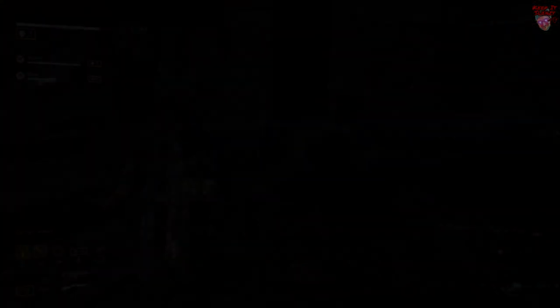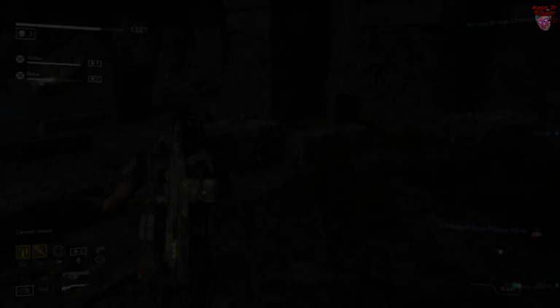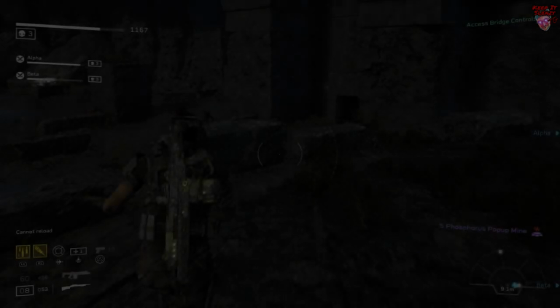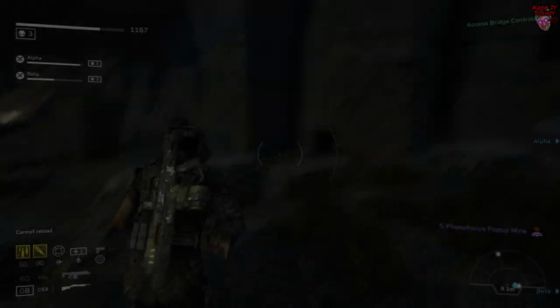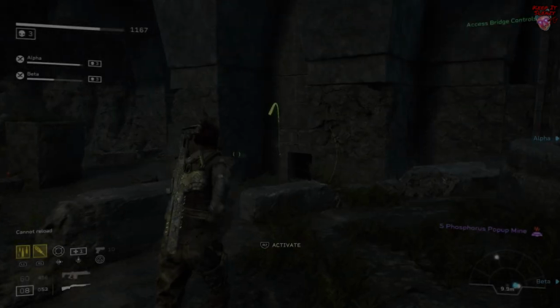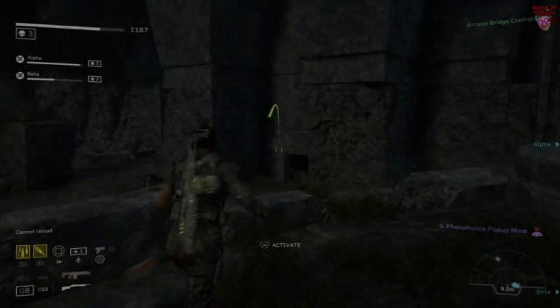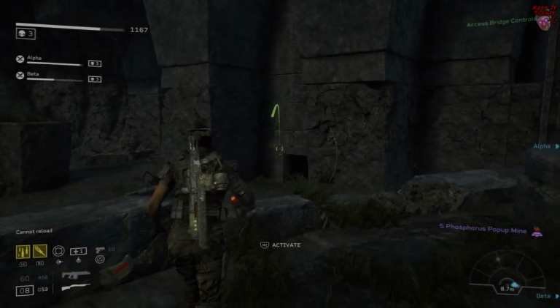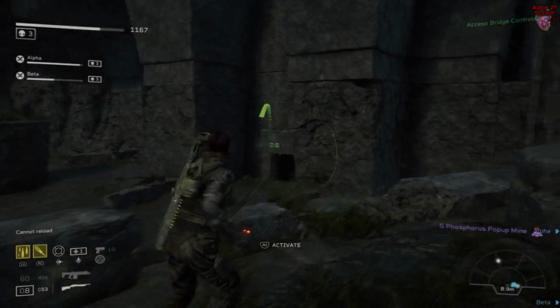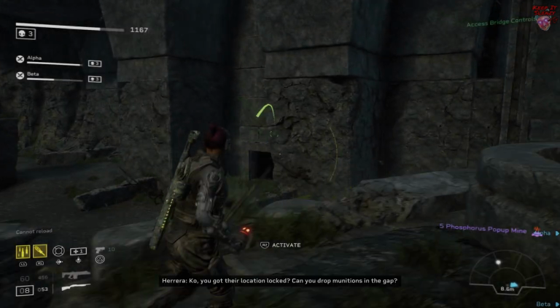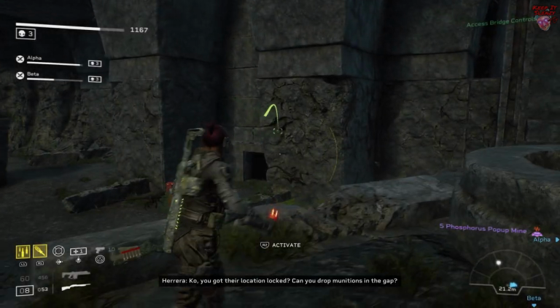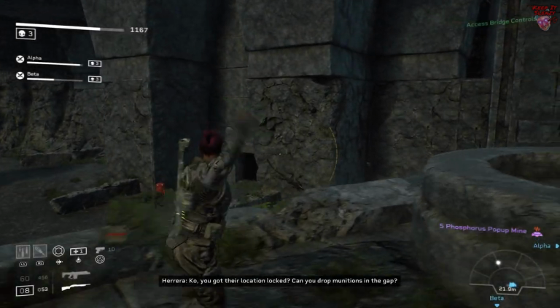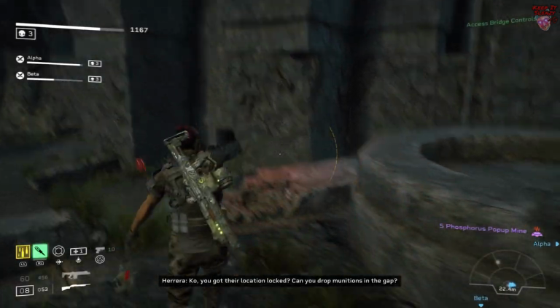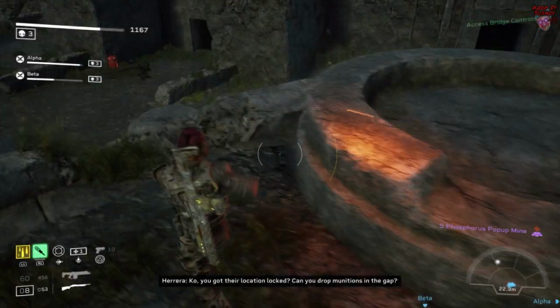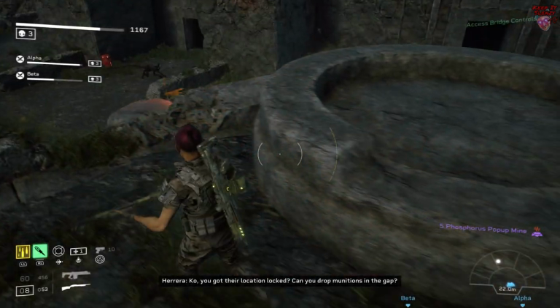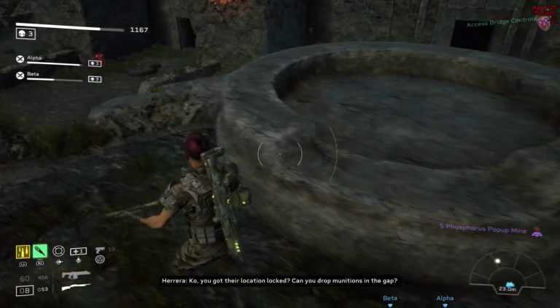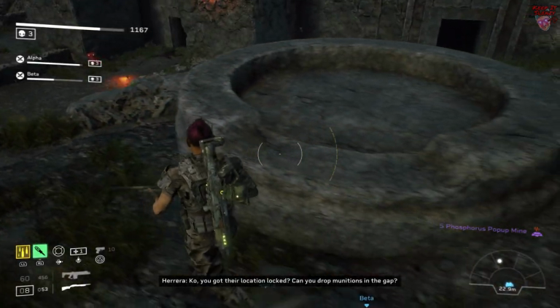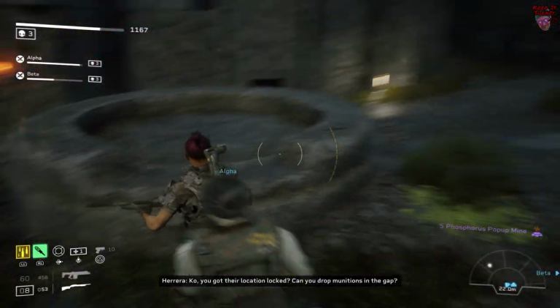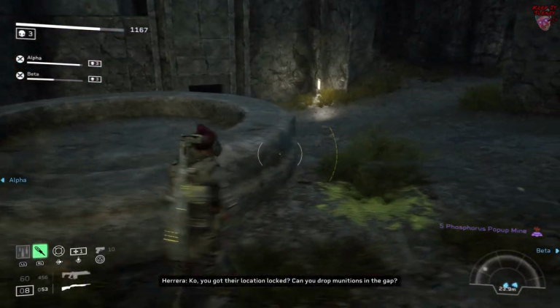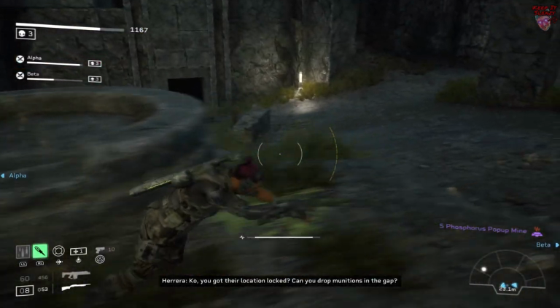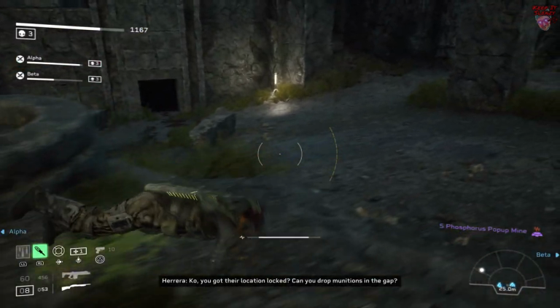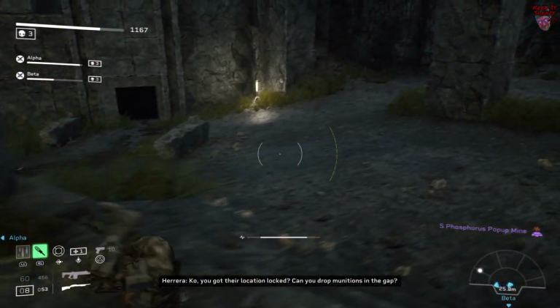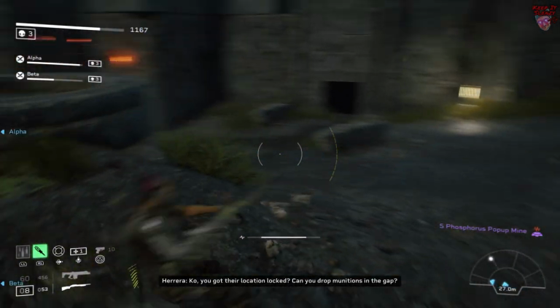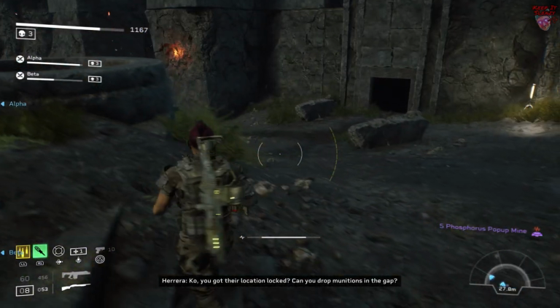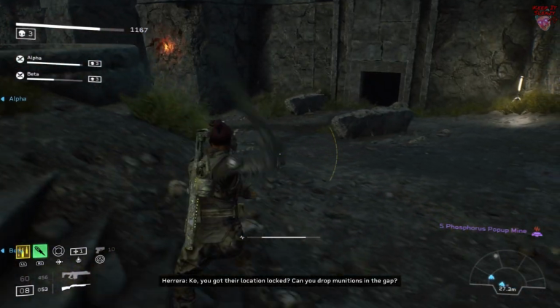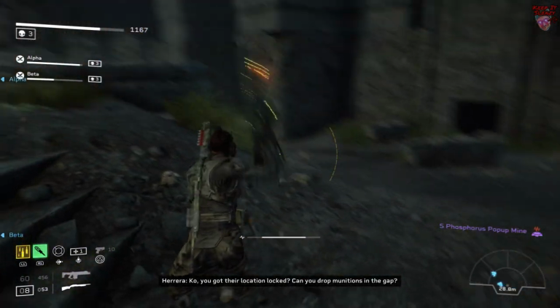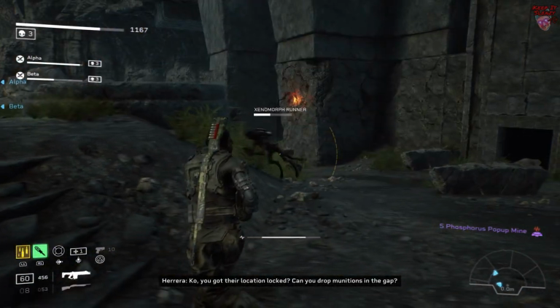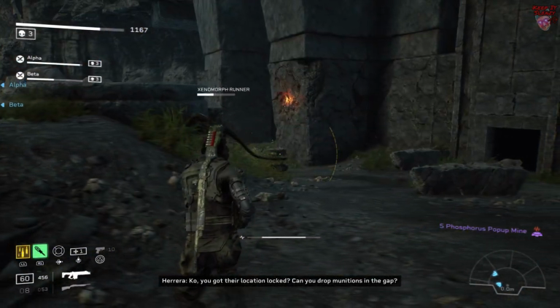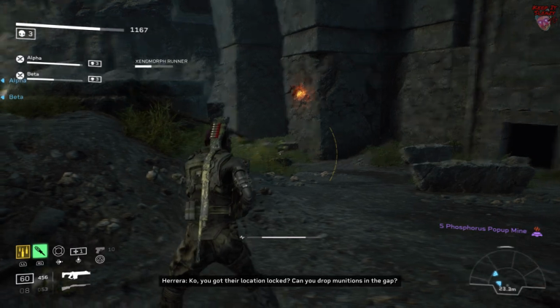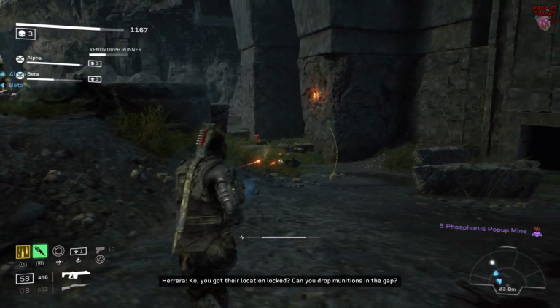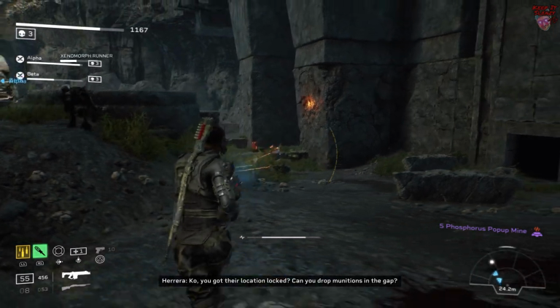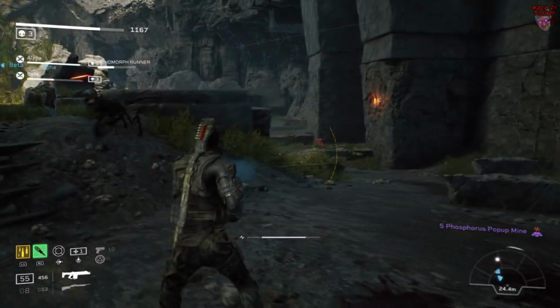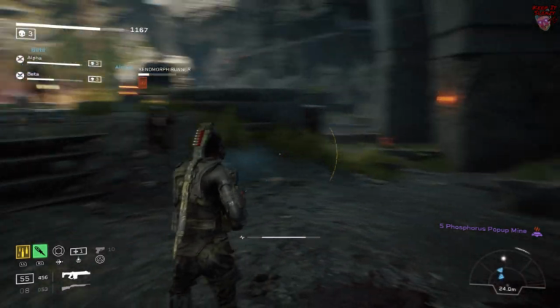For the penultimate fight, trigger the controls for the bridge and then stand right here until it's time to hop across.